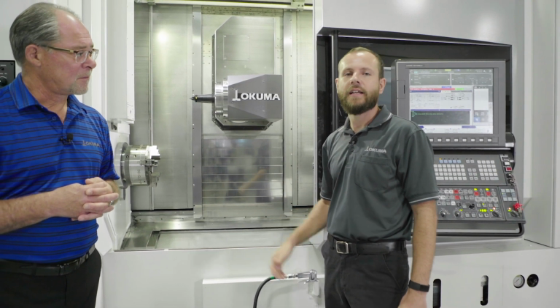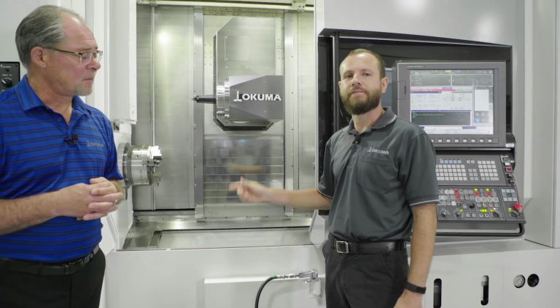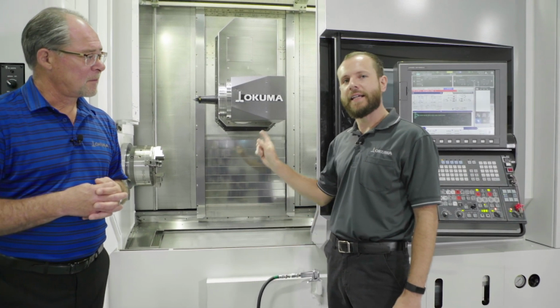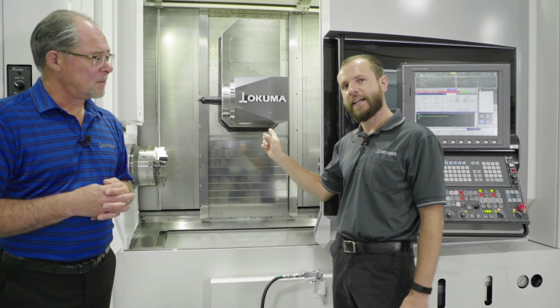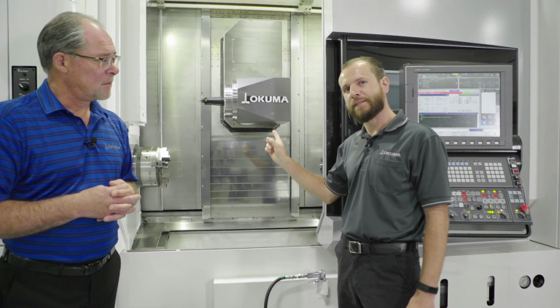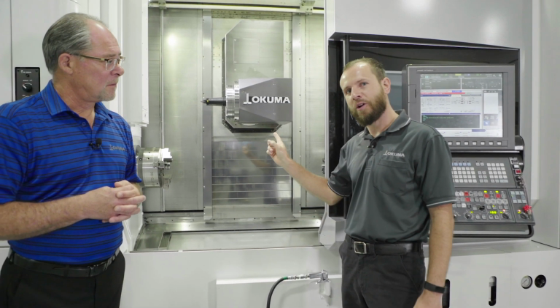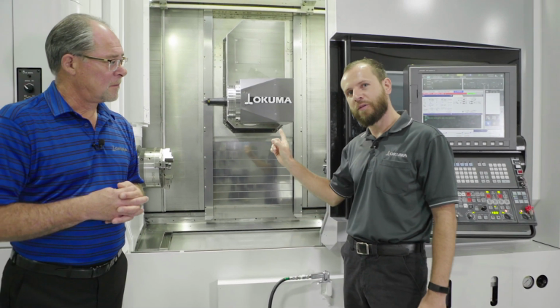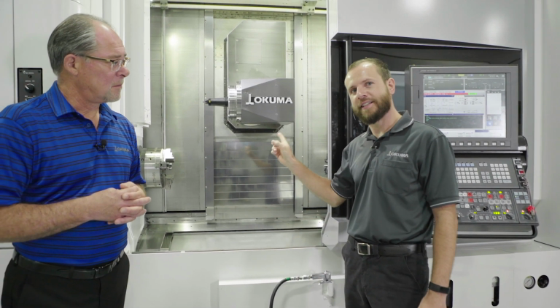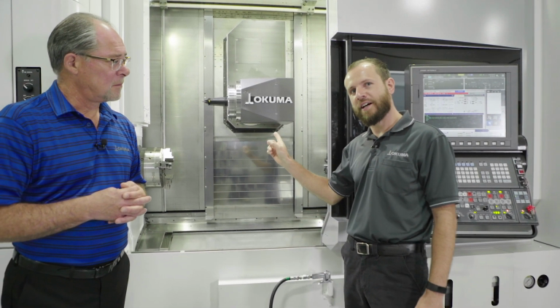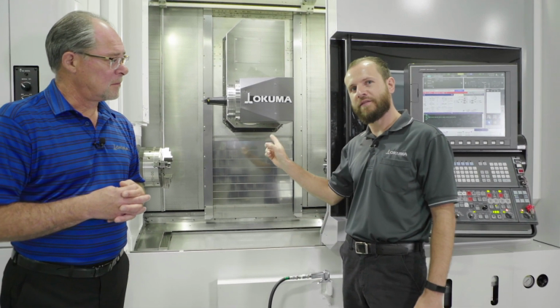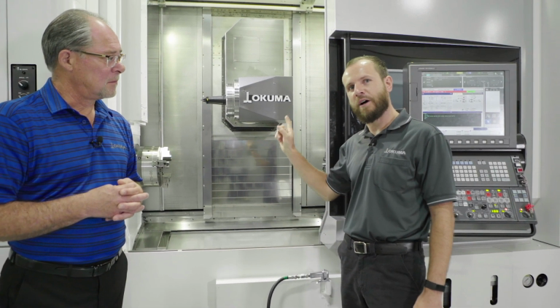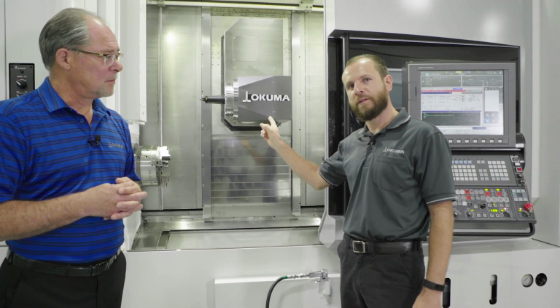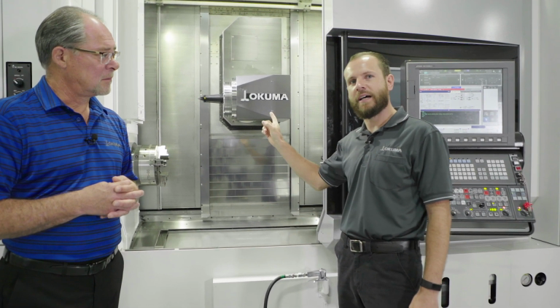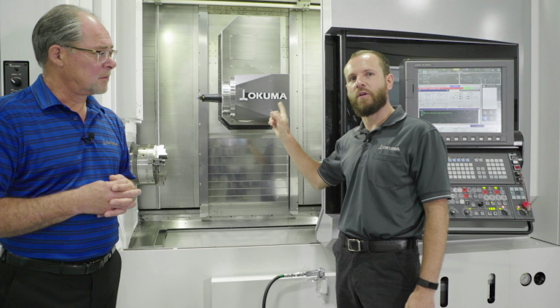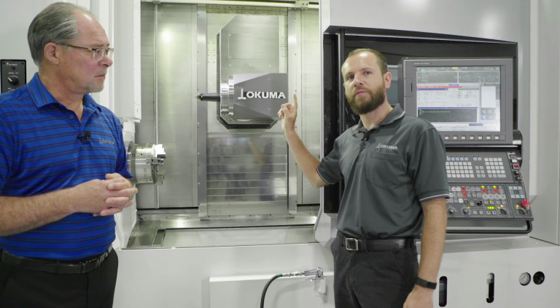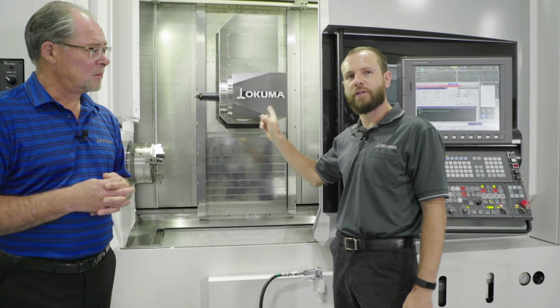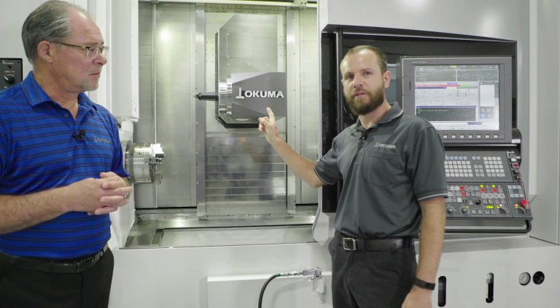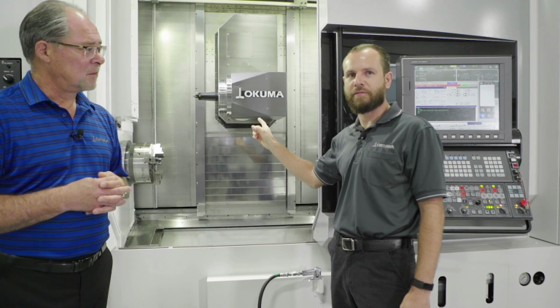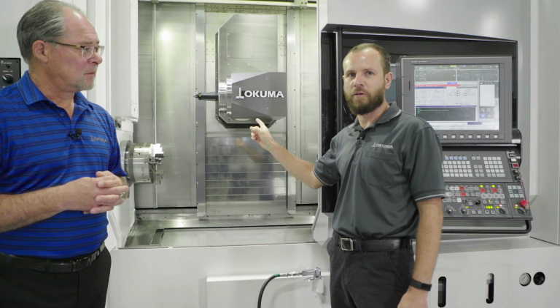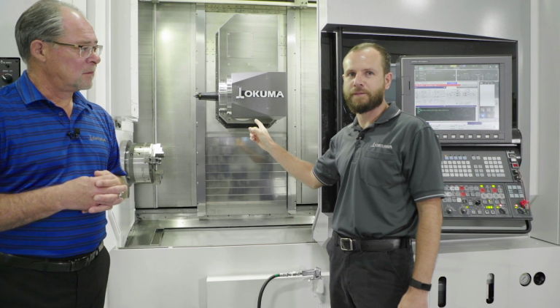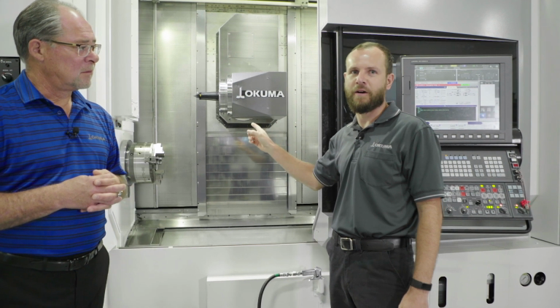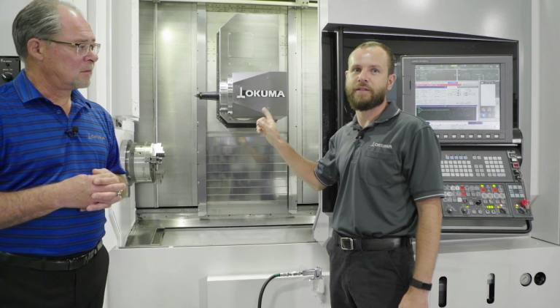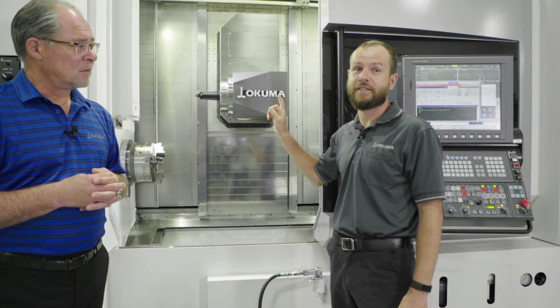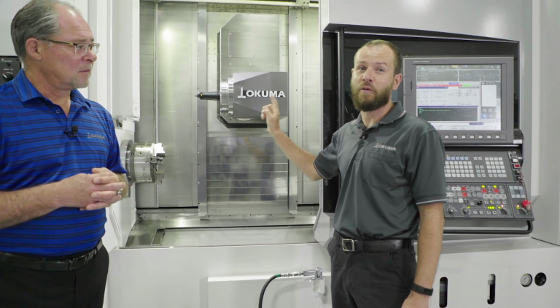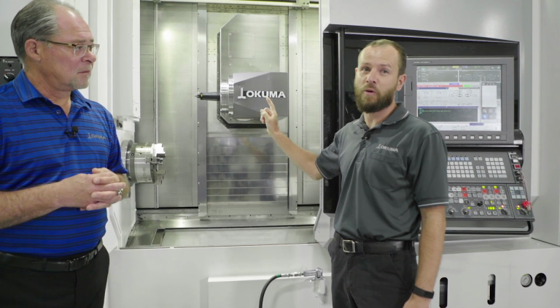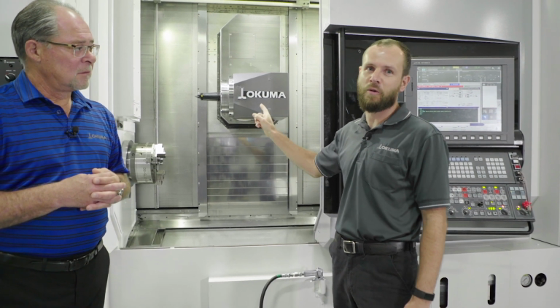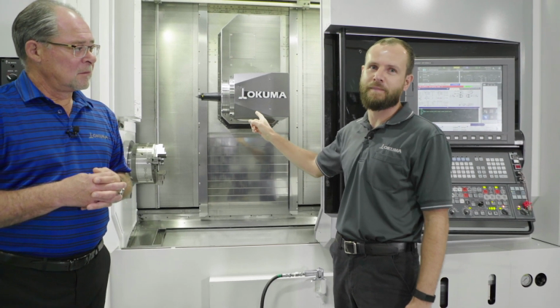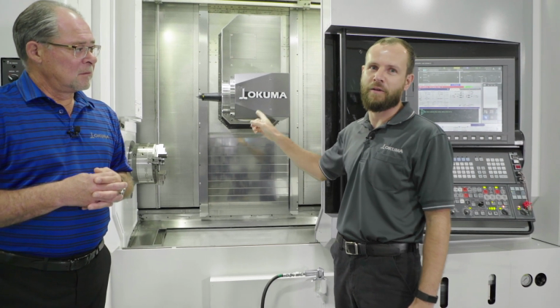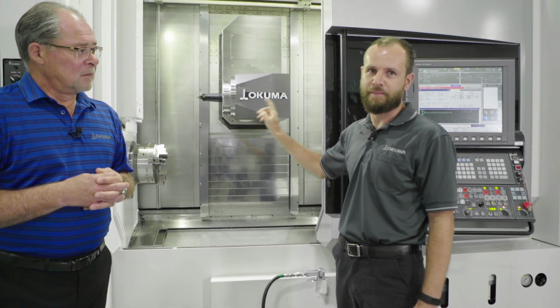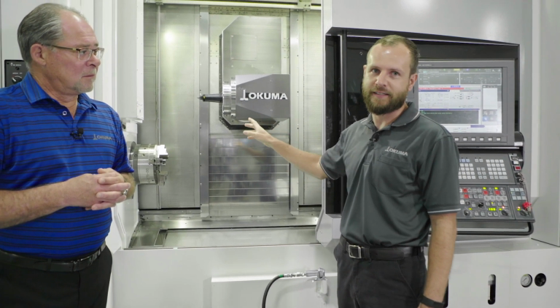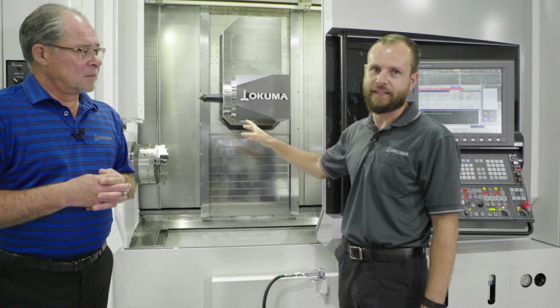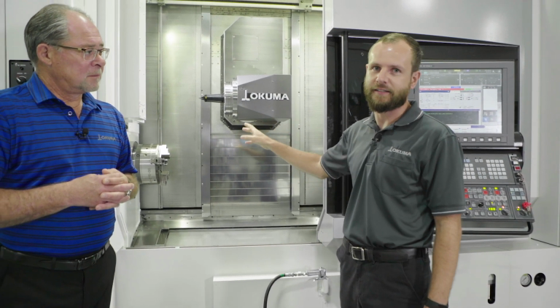If making the head smaller wasn't enough, it now puts out 33 horsepower — four more horsepower than the predecessor.